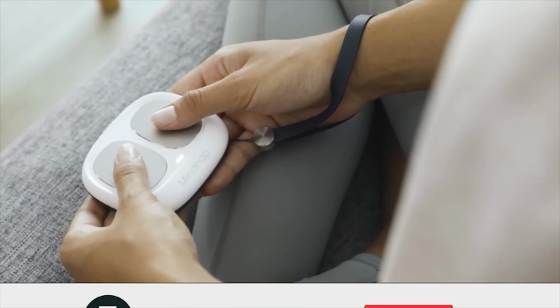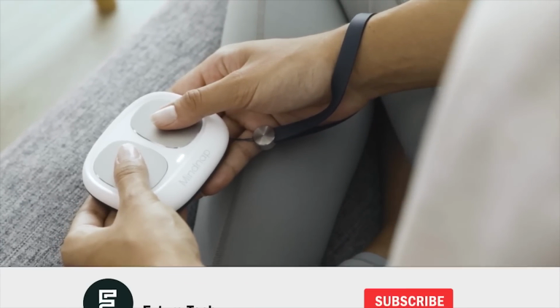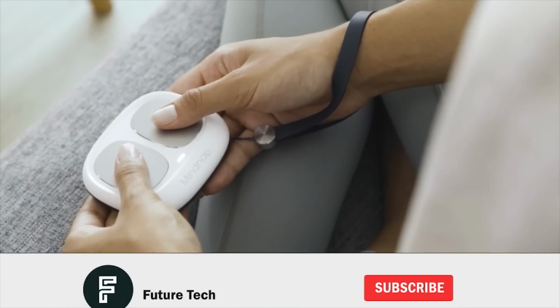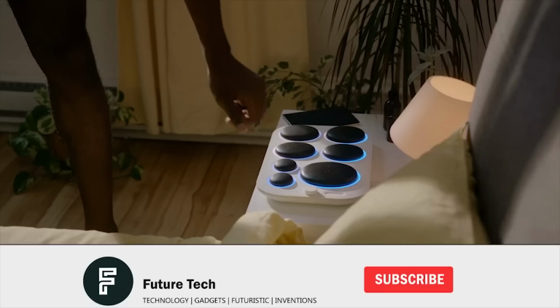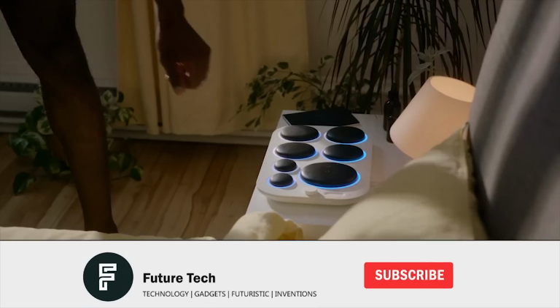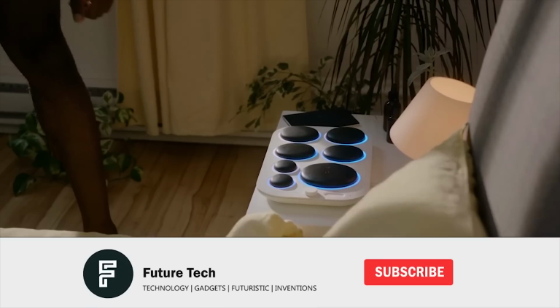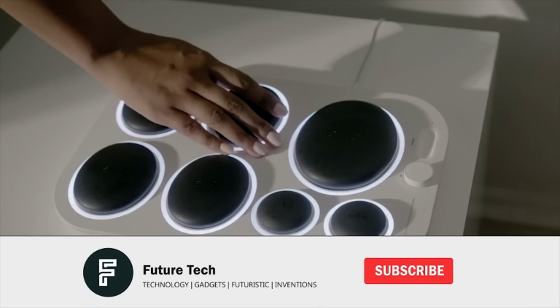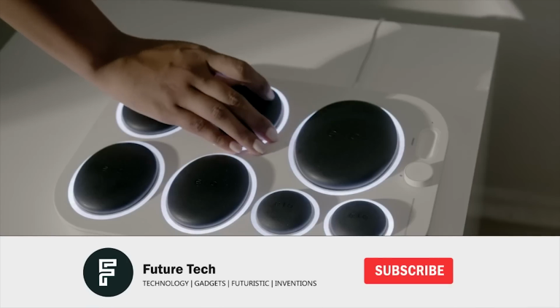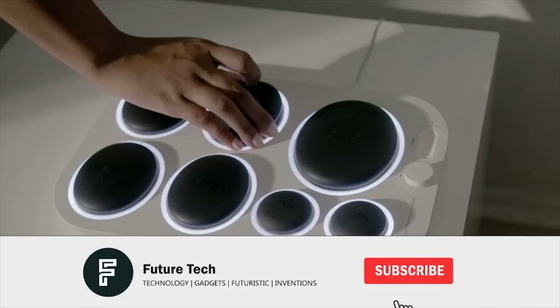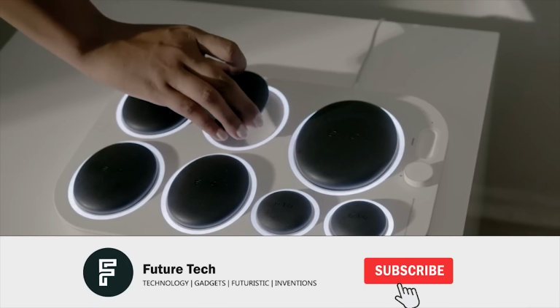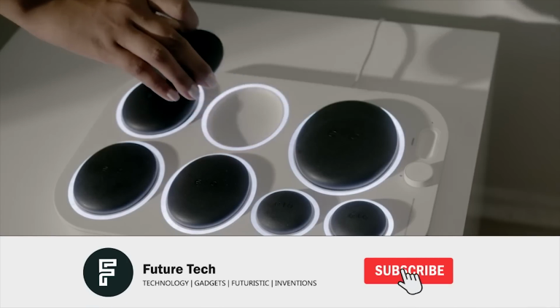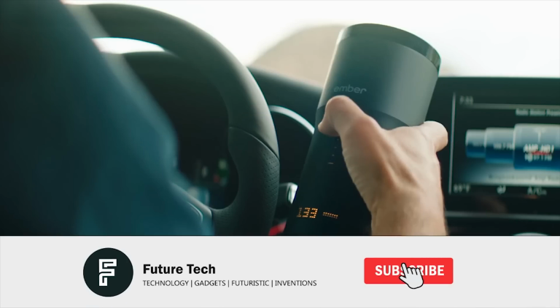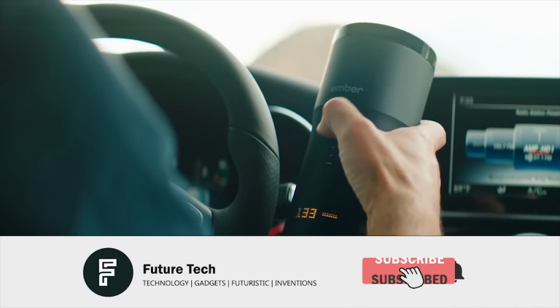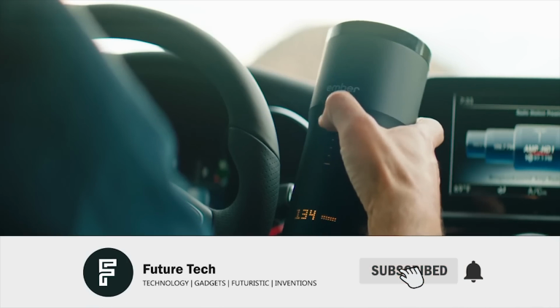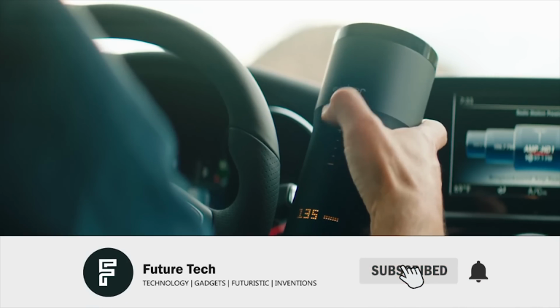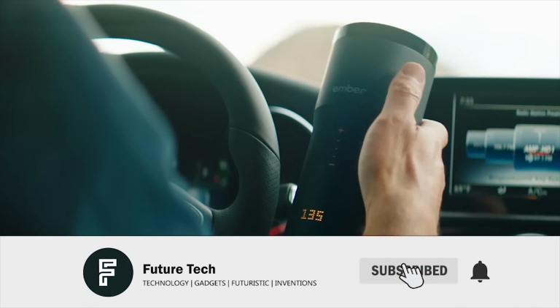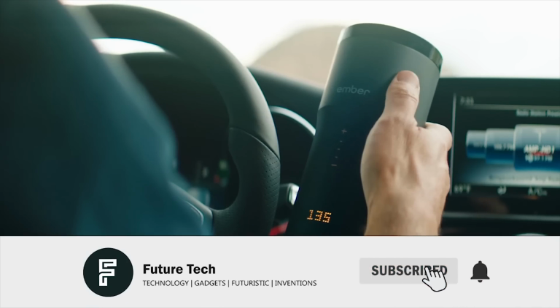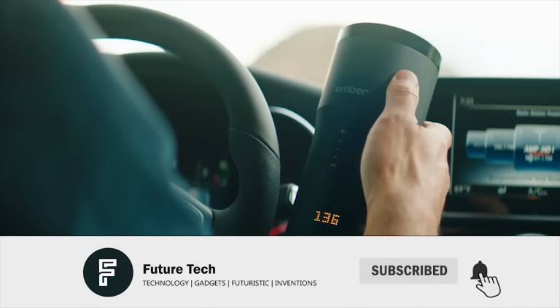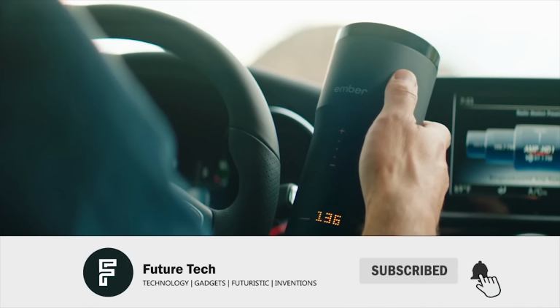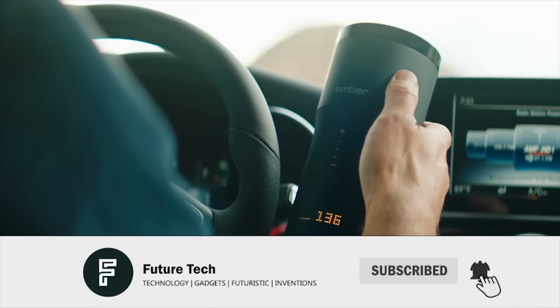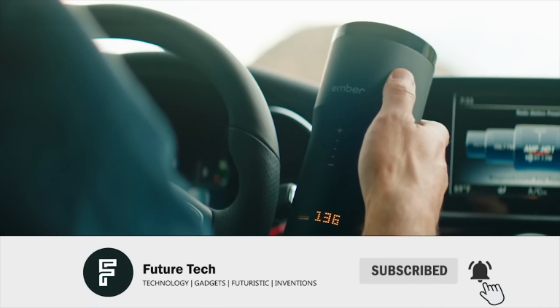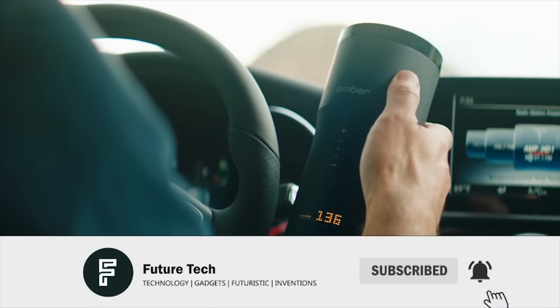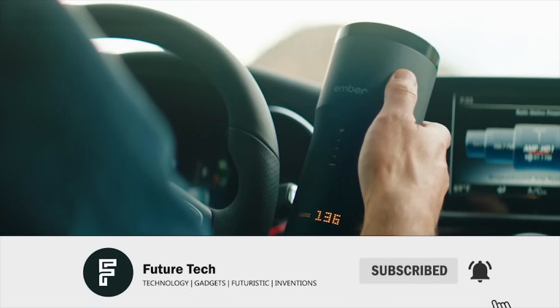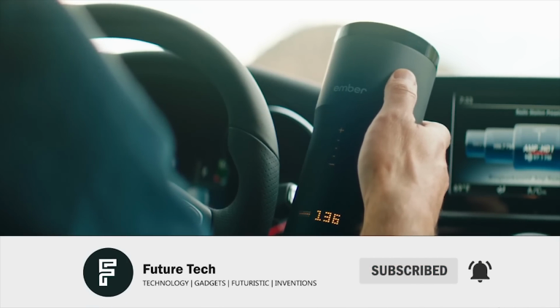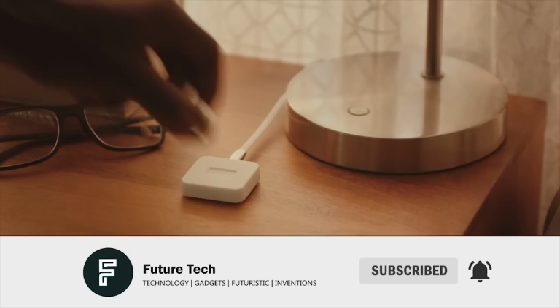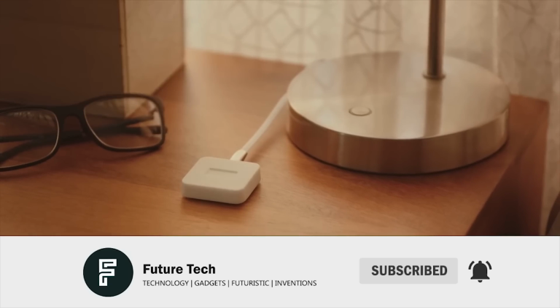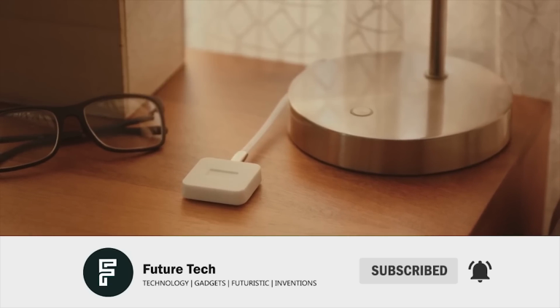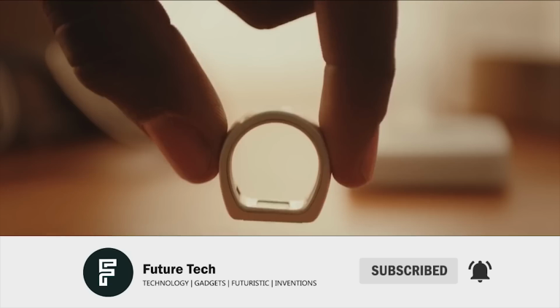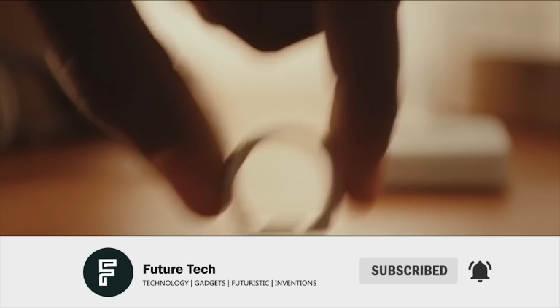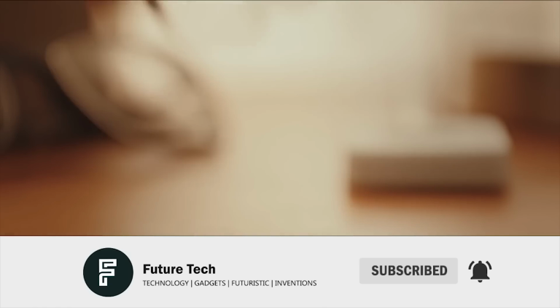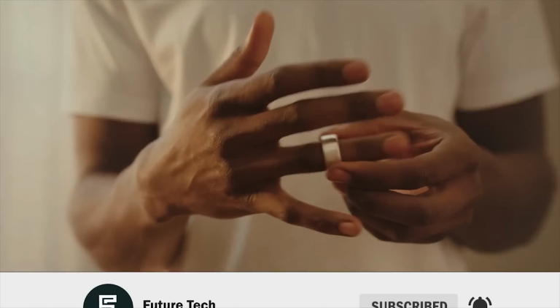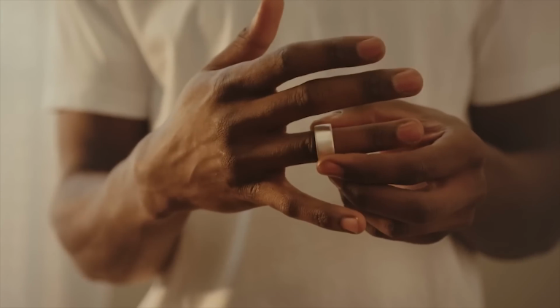Before we begin, be sure to hit that like button and stick around for the final product on this list.